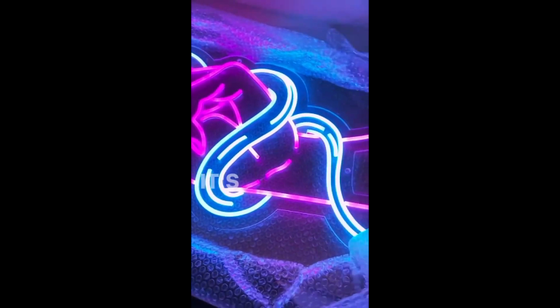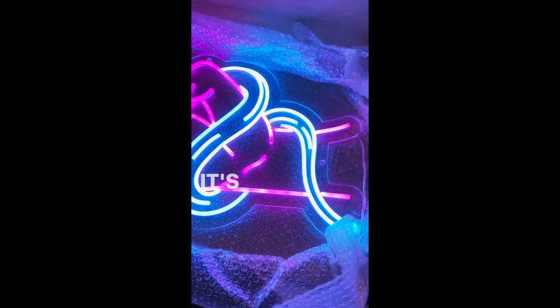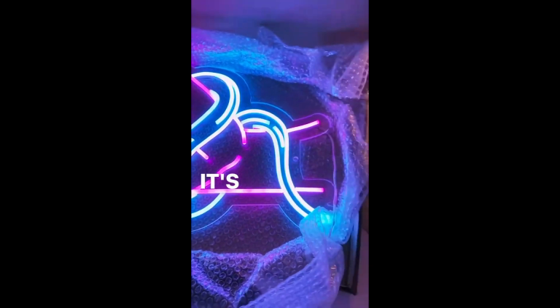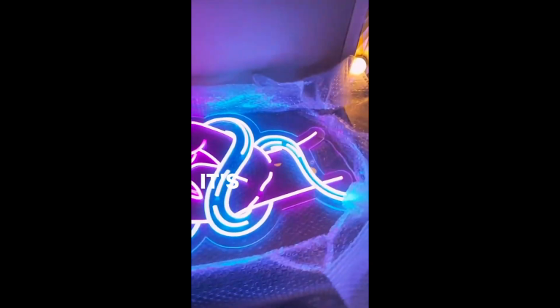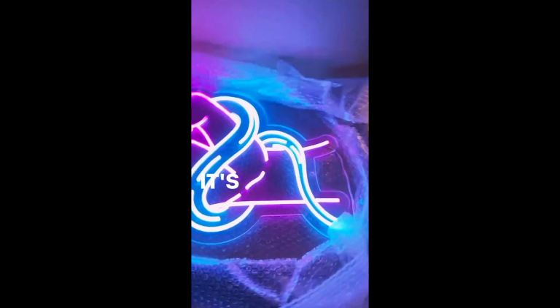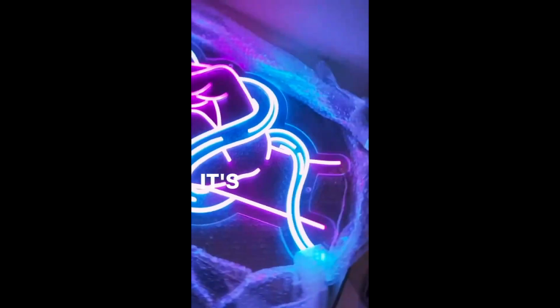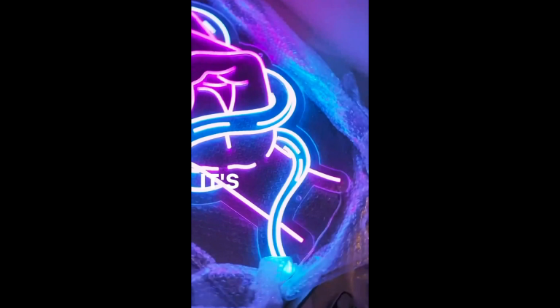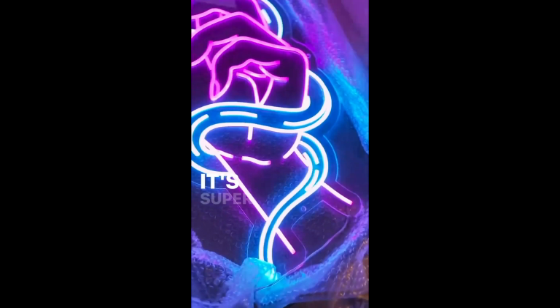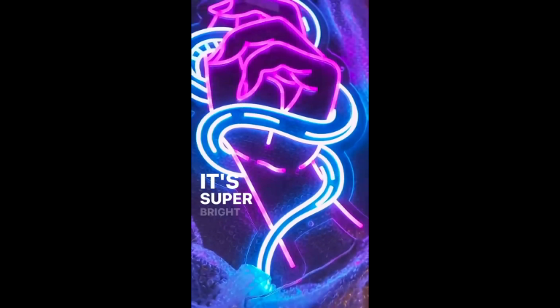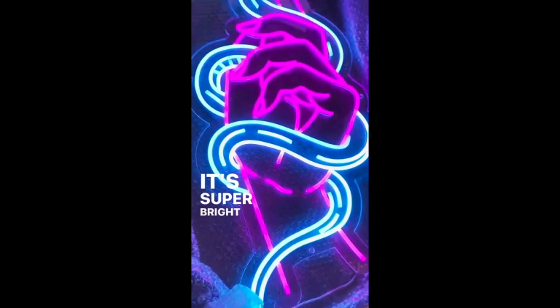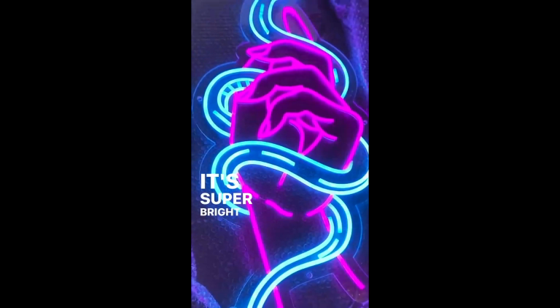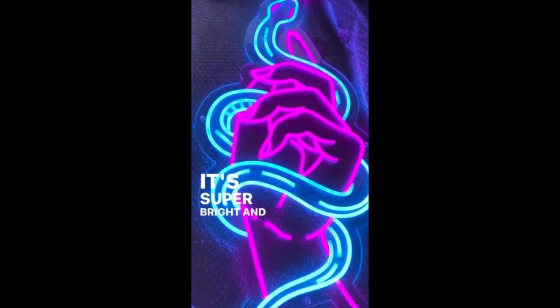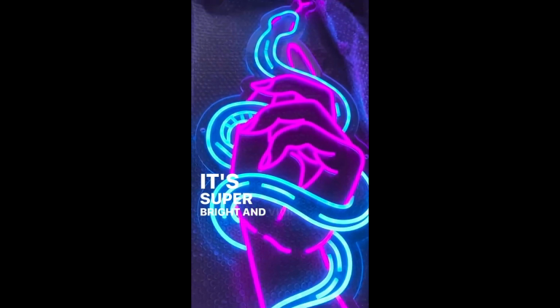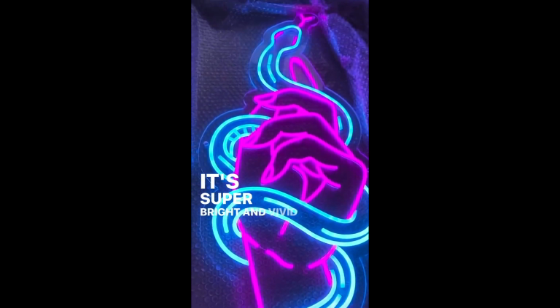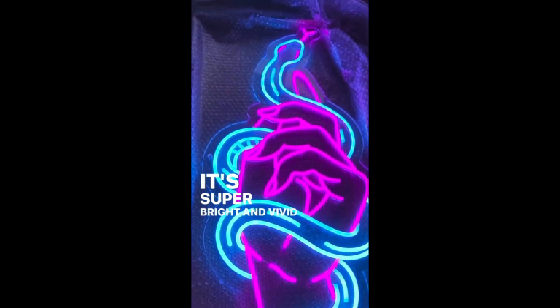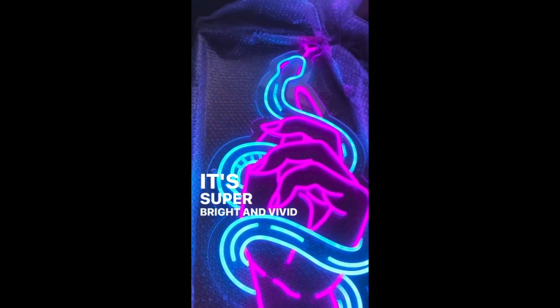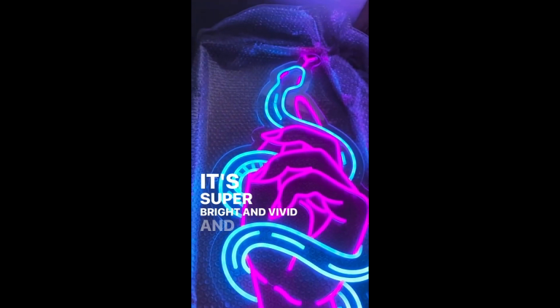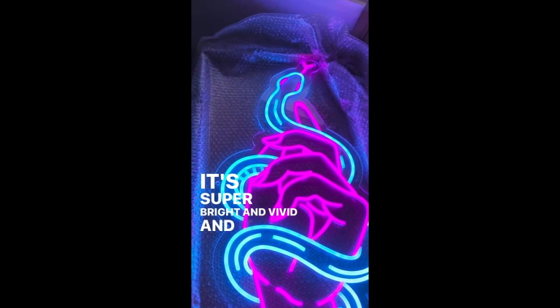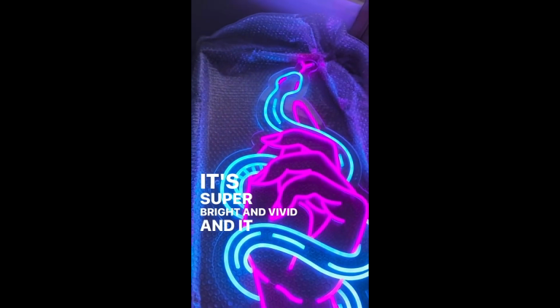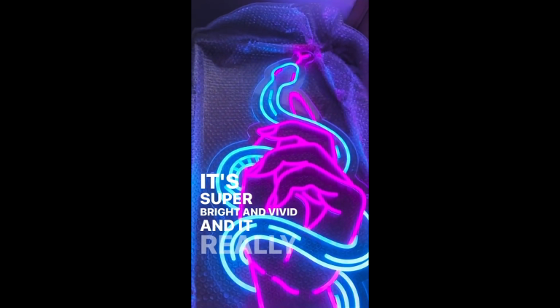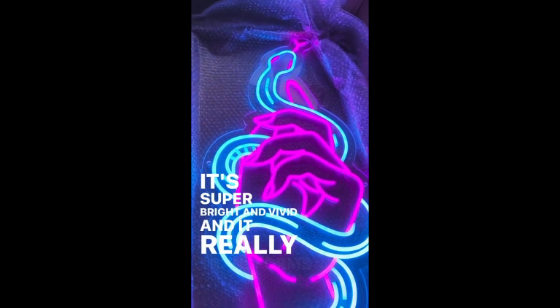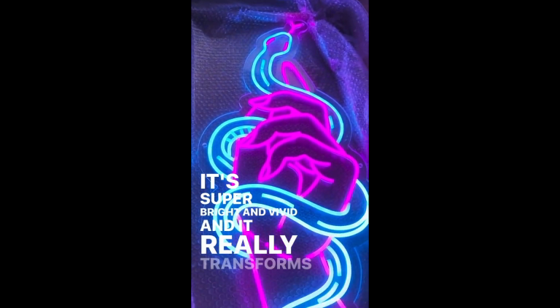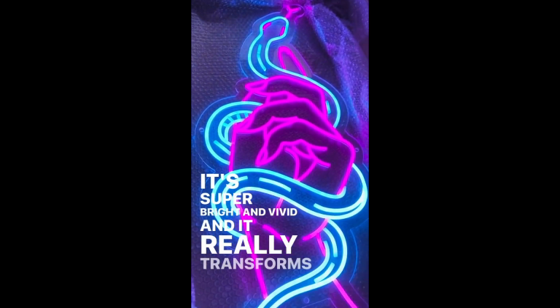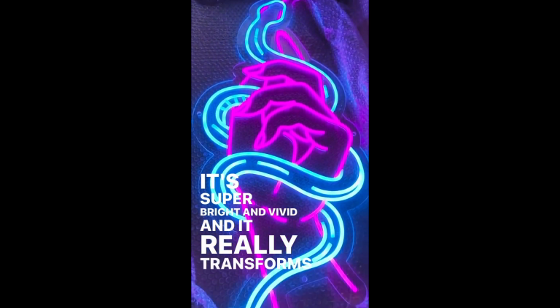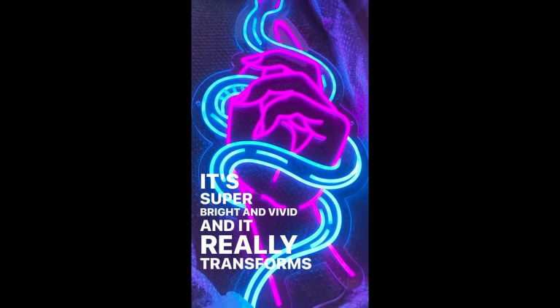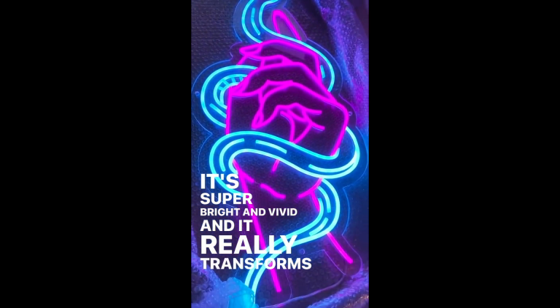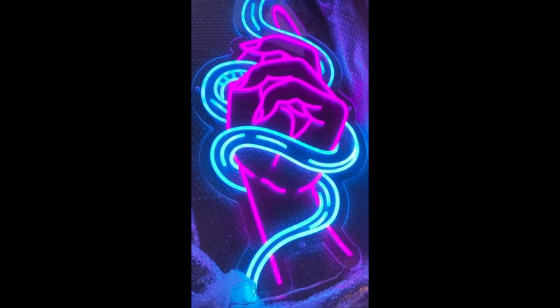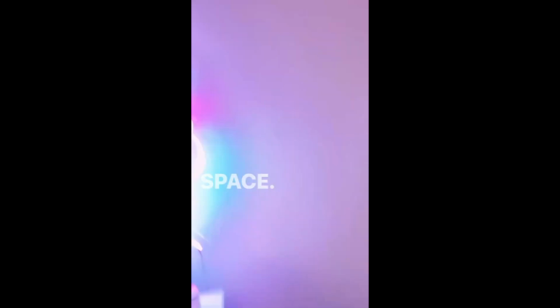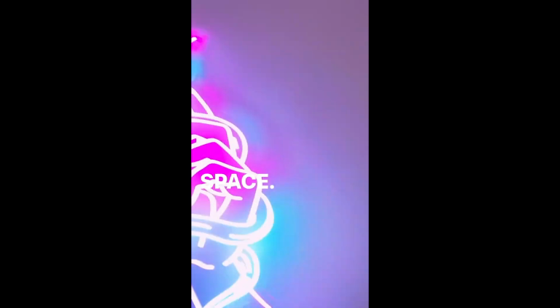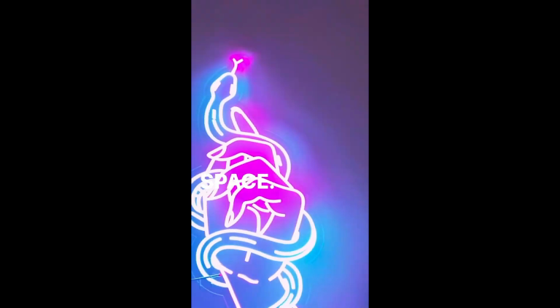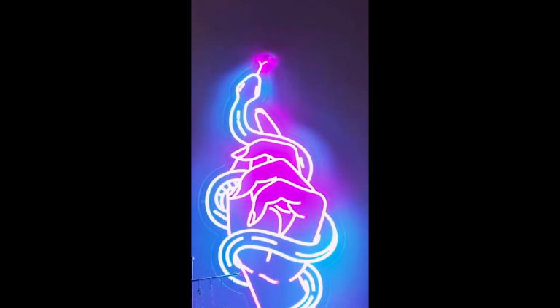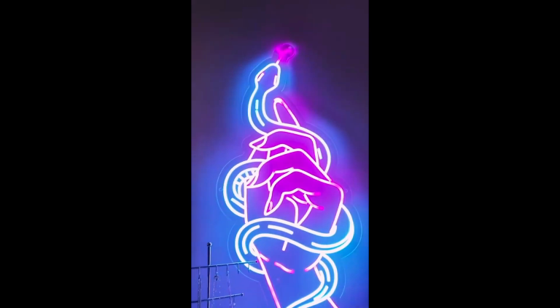It's super bright and vivid, and it really transforms the space.